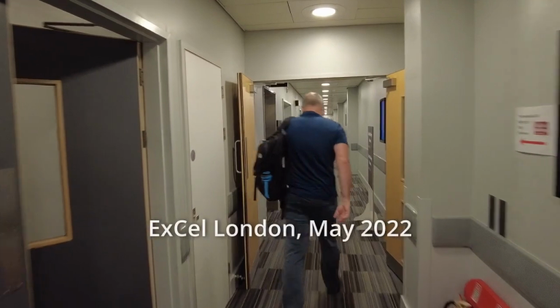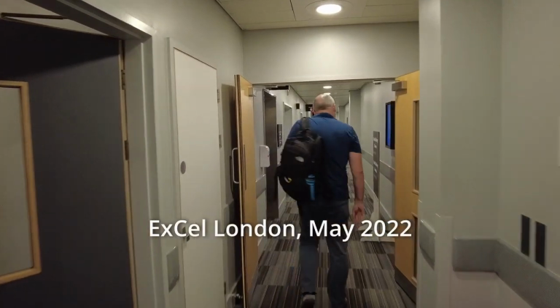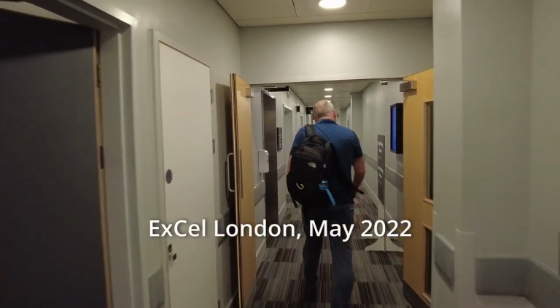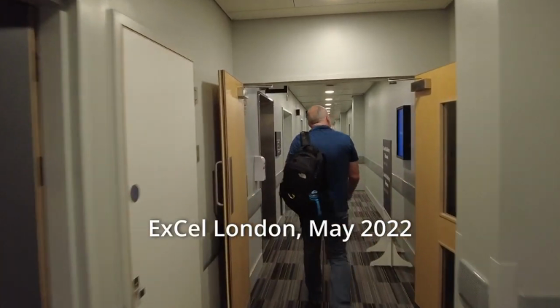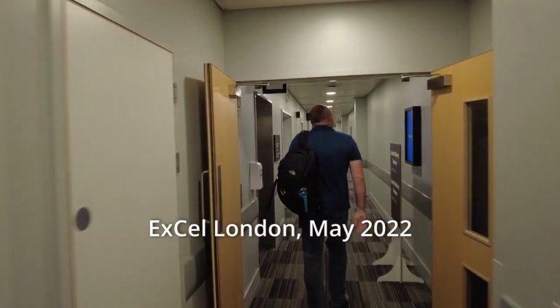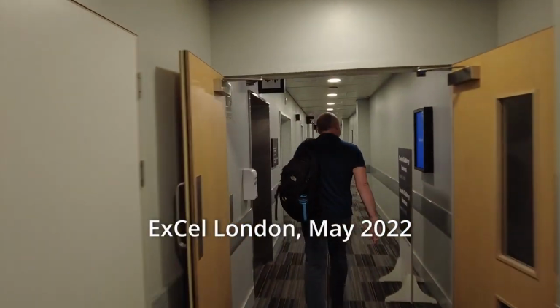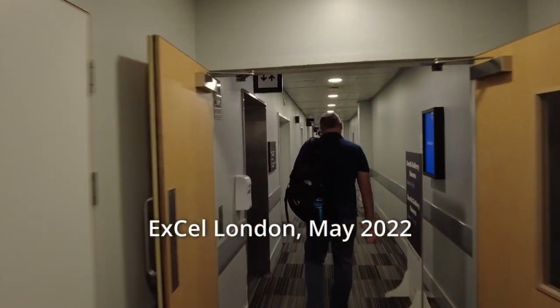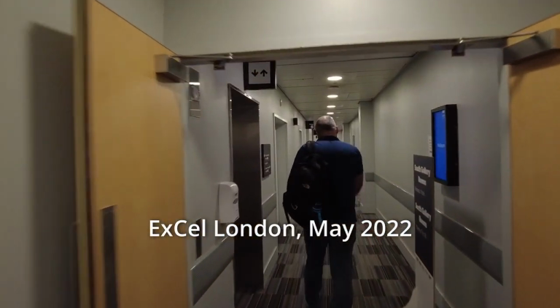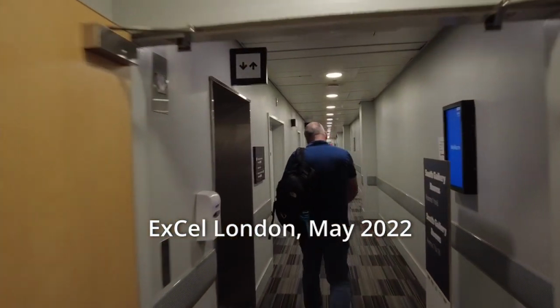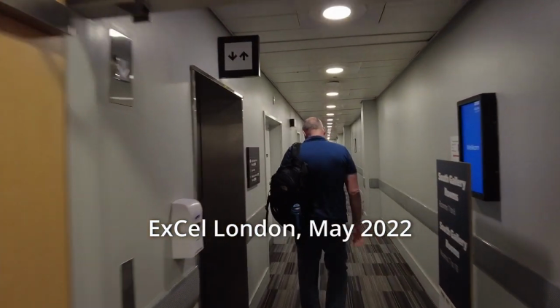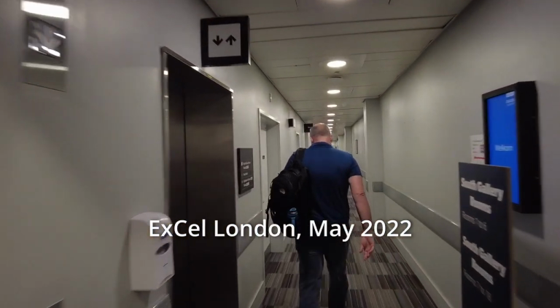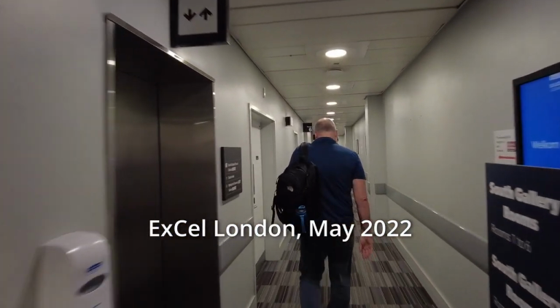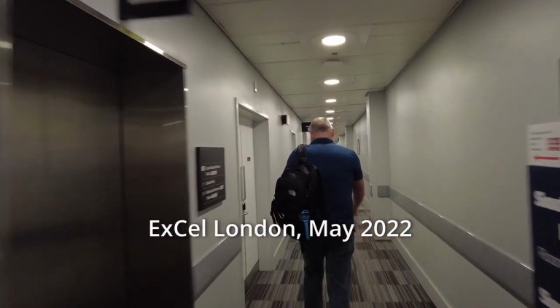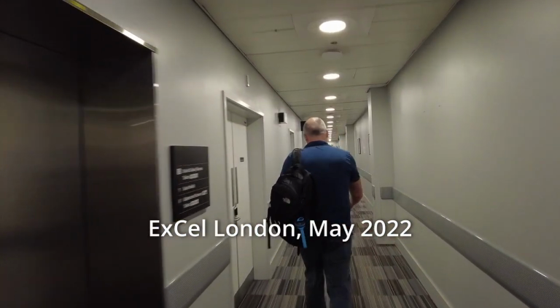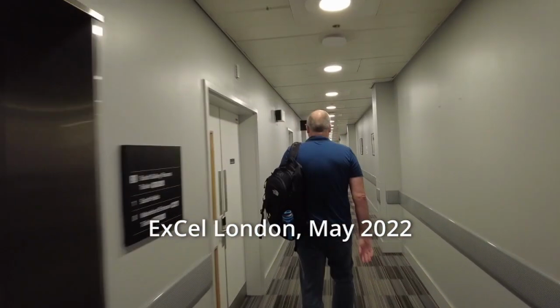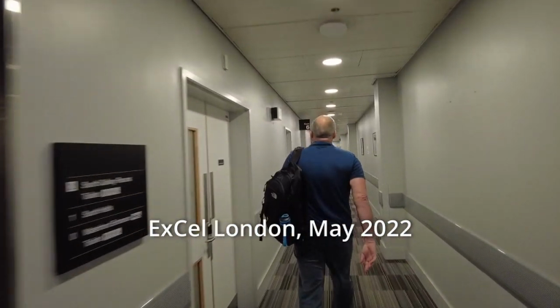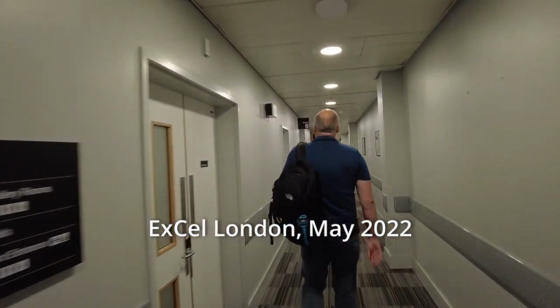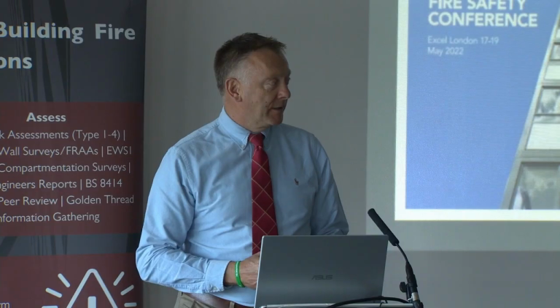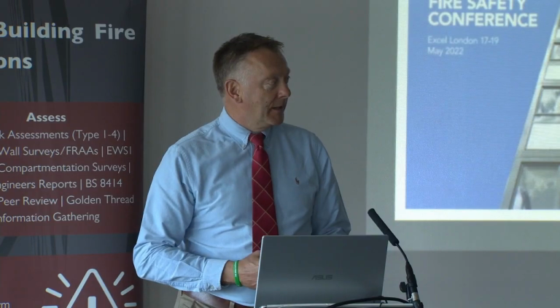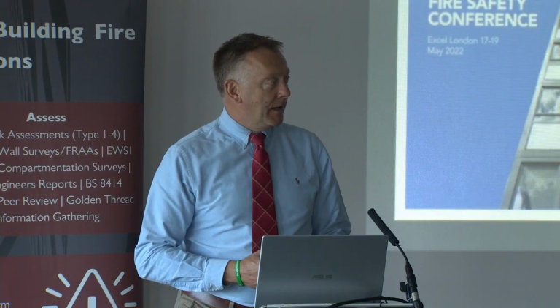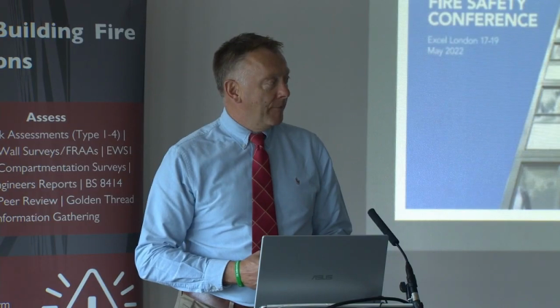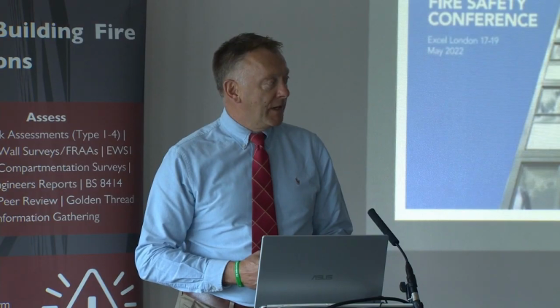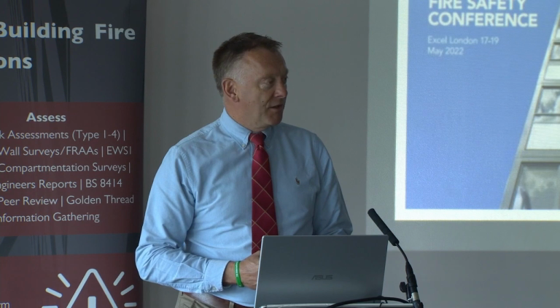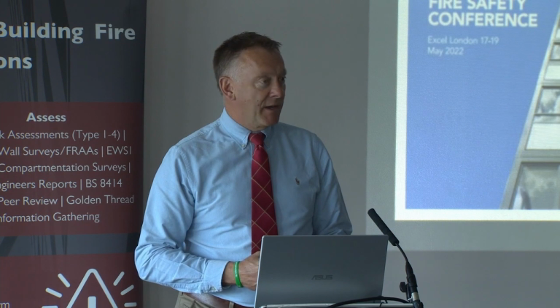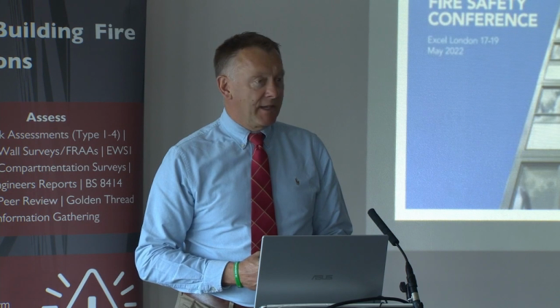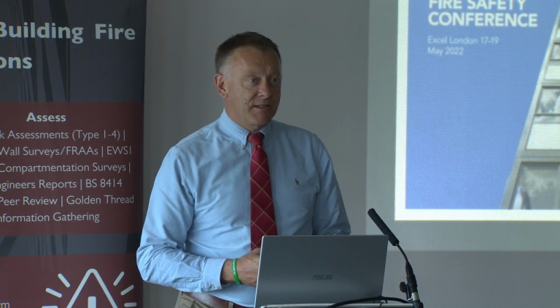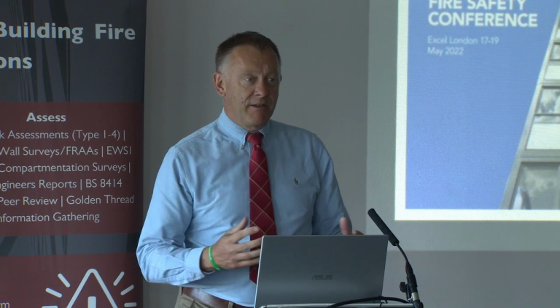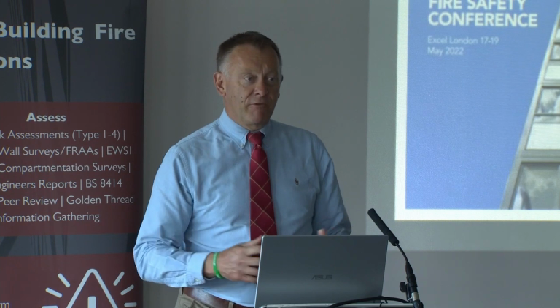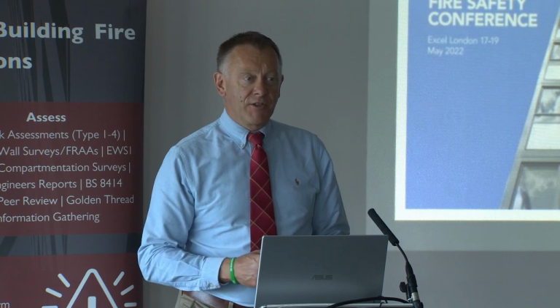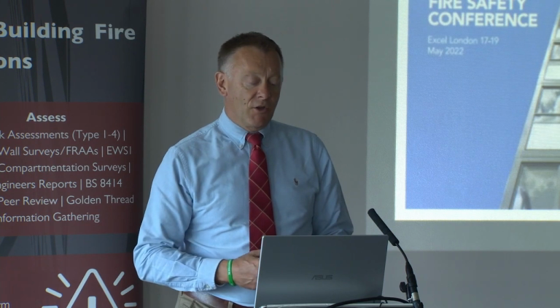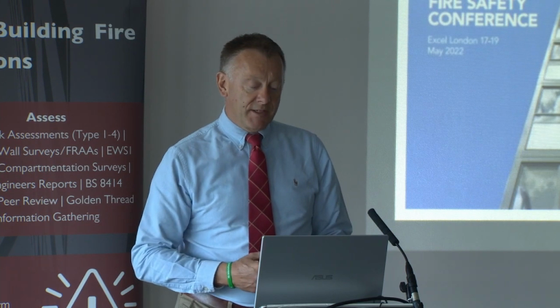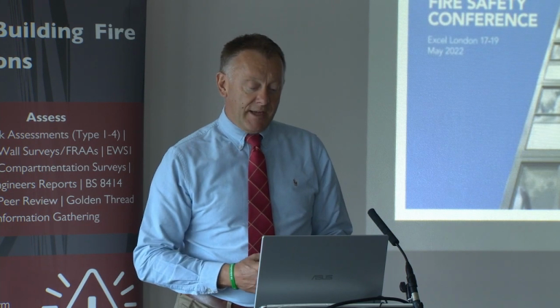Great to see everybody here after two years of lockdown and Covid. It's nice to be able to get to see our friends and colleagues again.